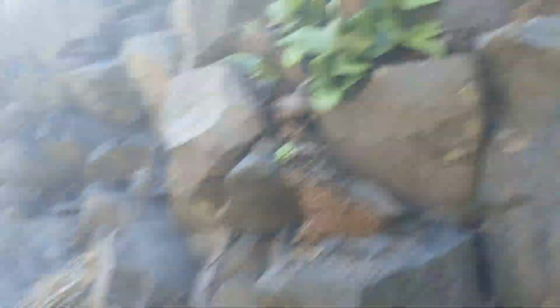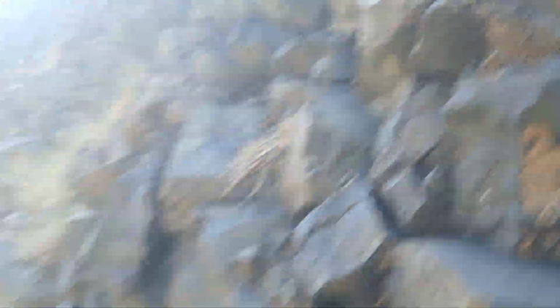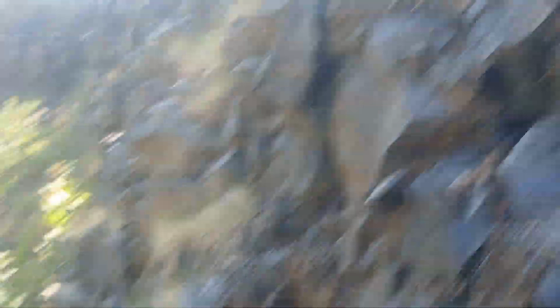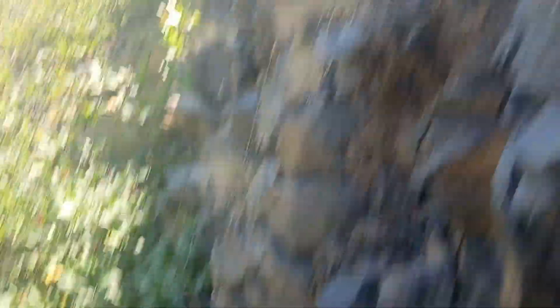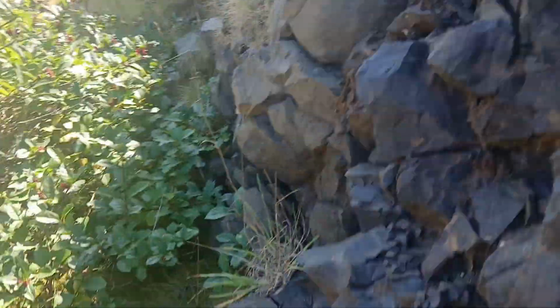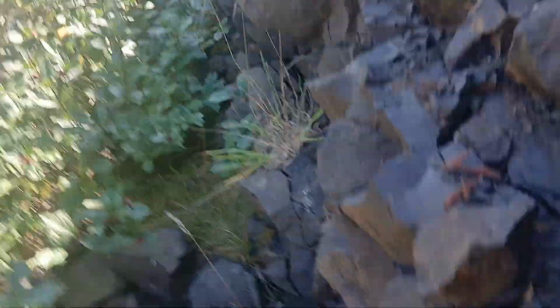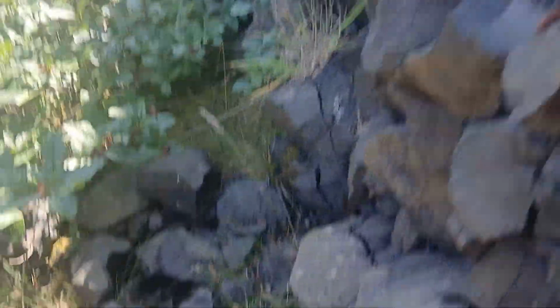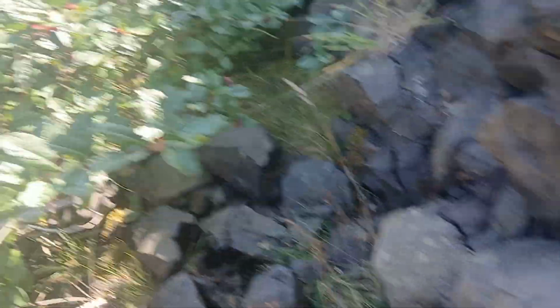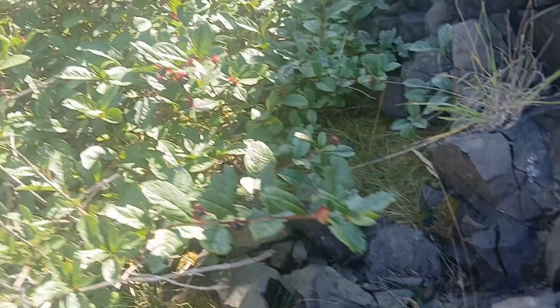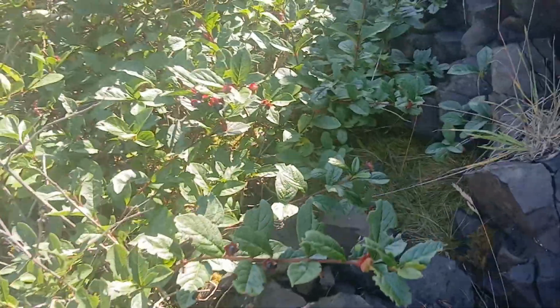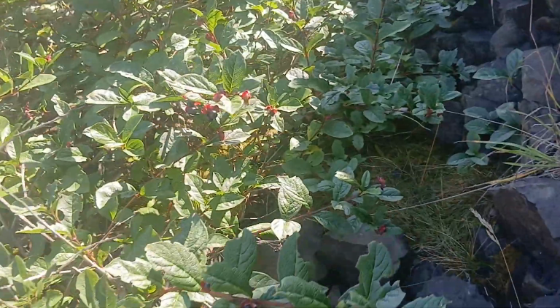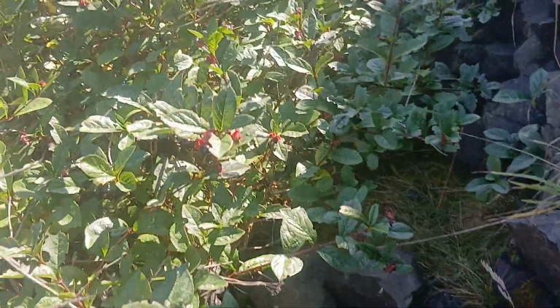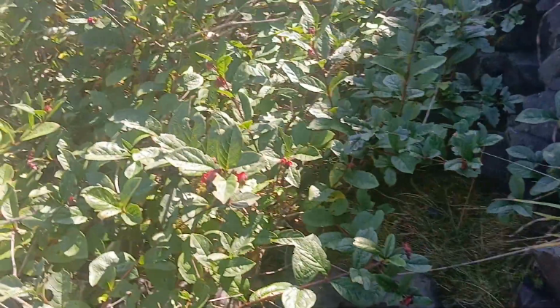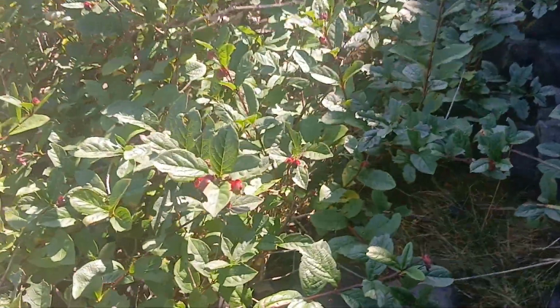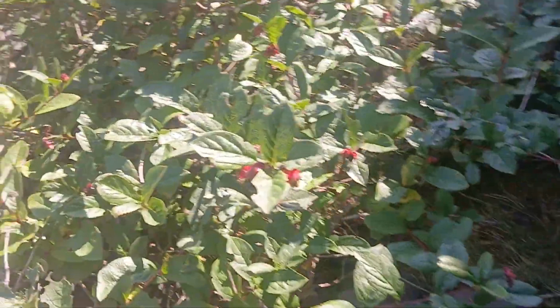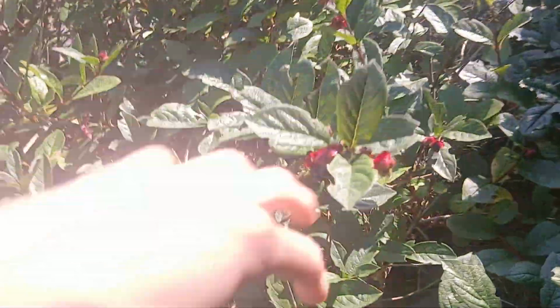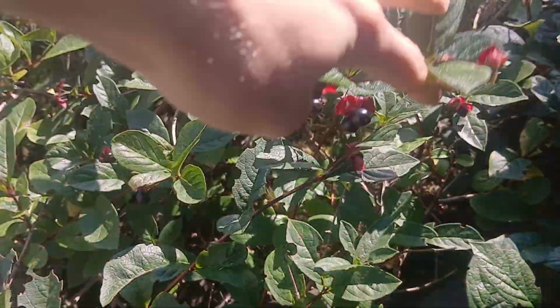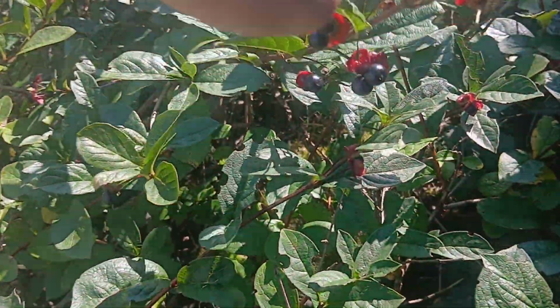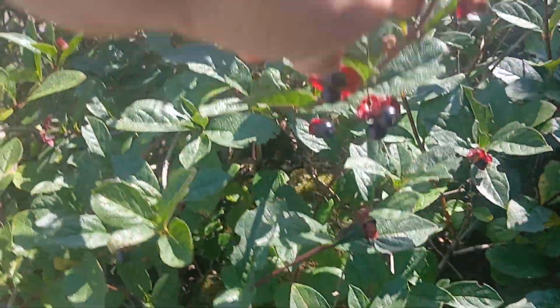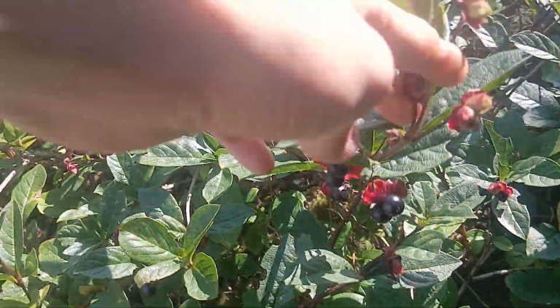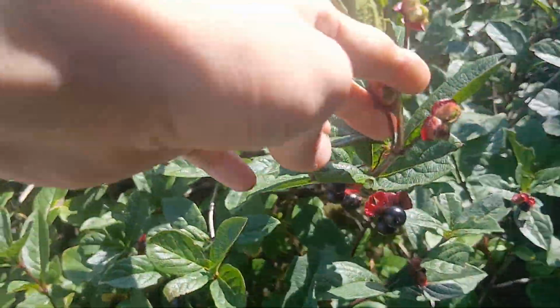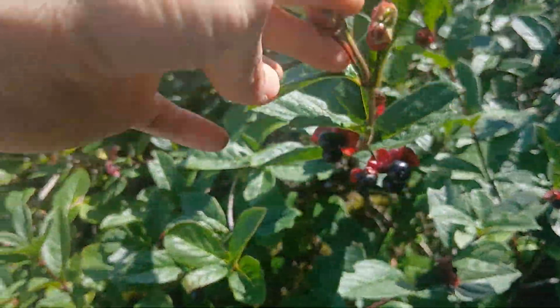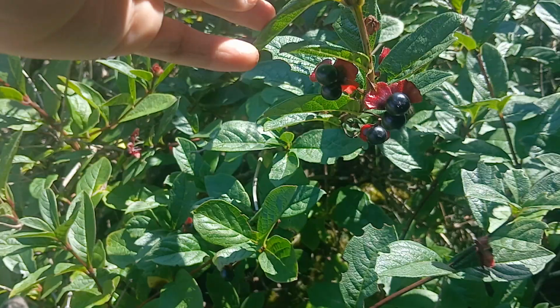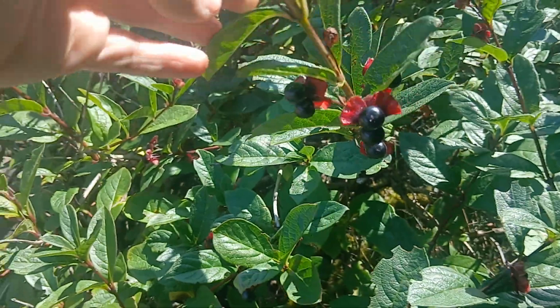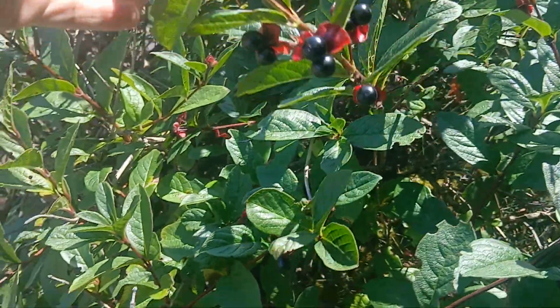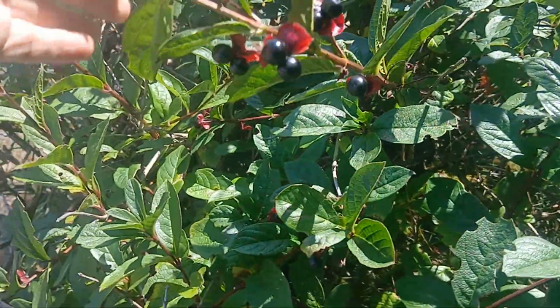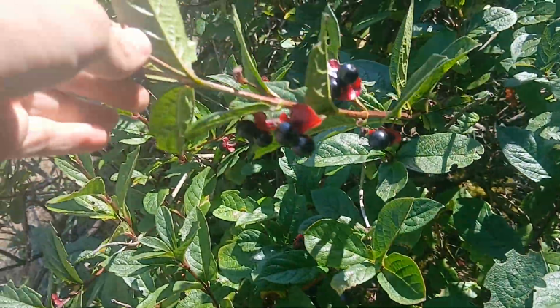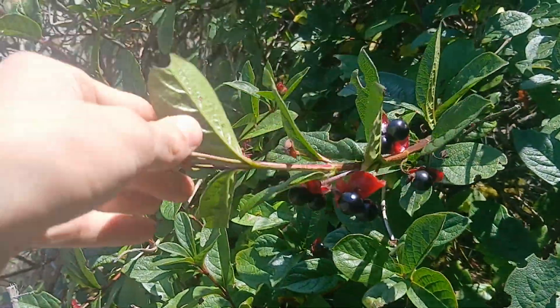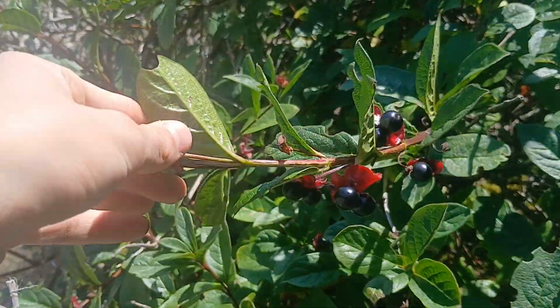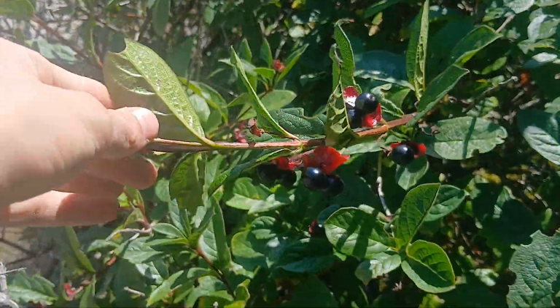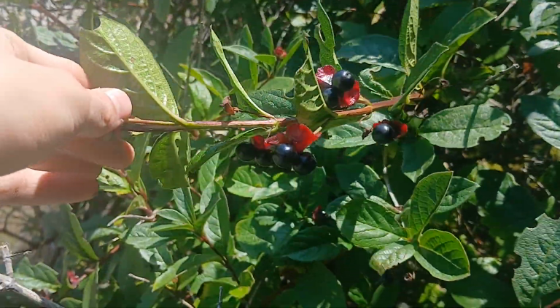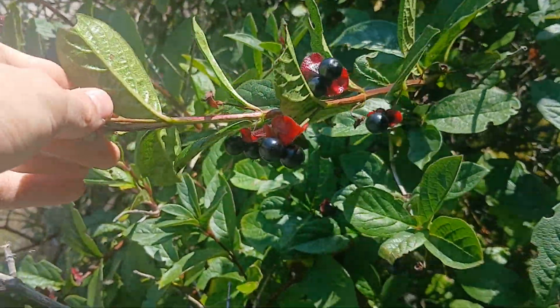We've got some honeysuckle right here with berries. I think this is a twinberry honeysuckle.